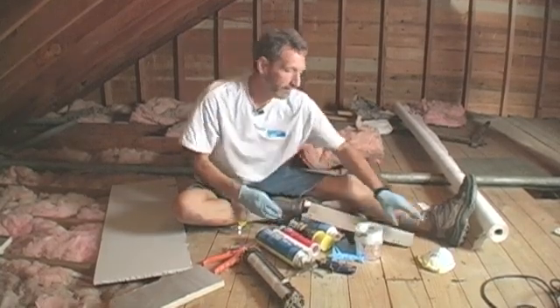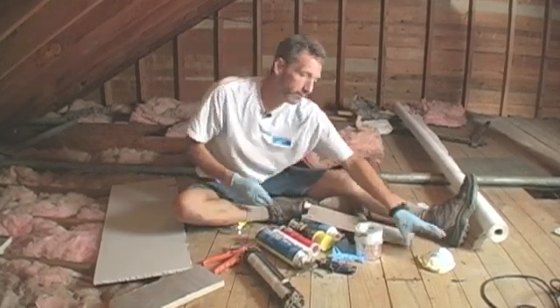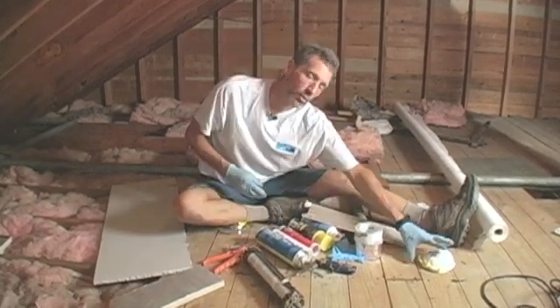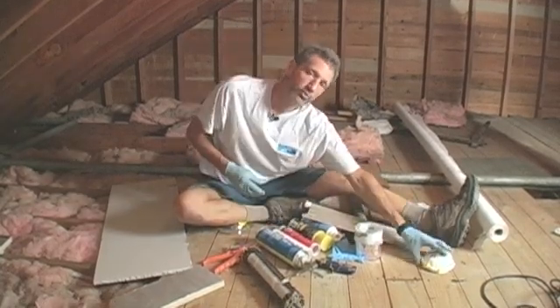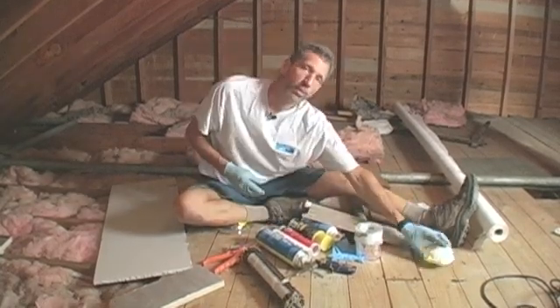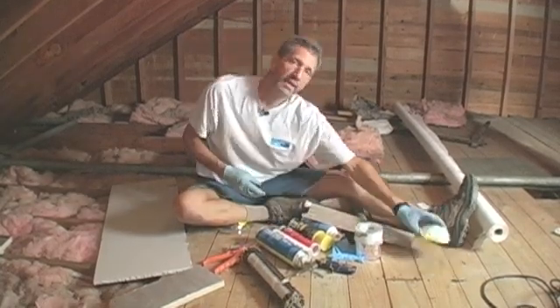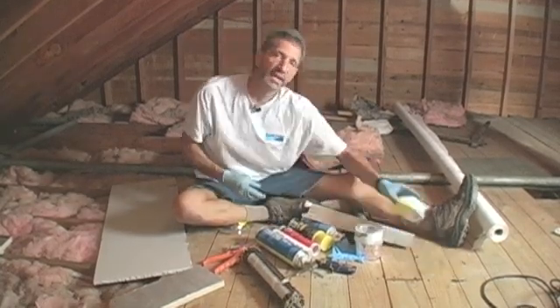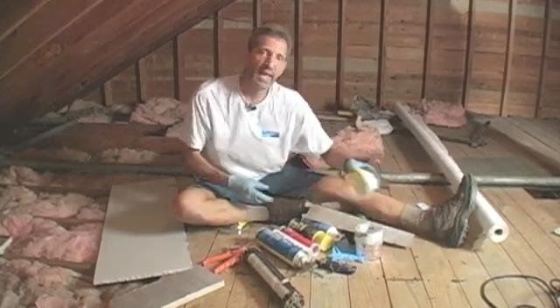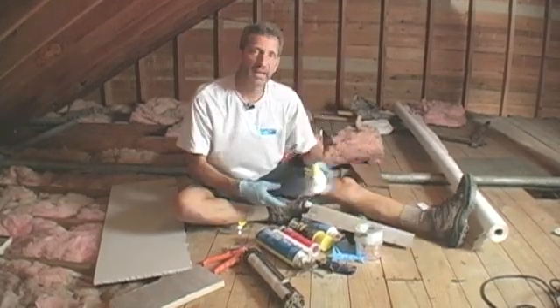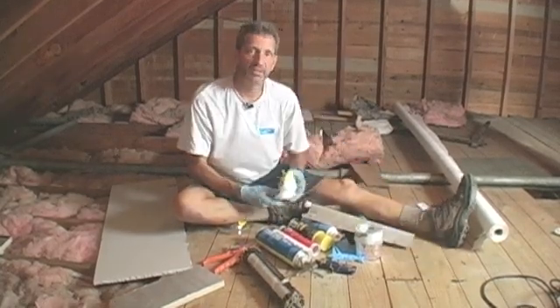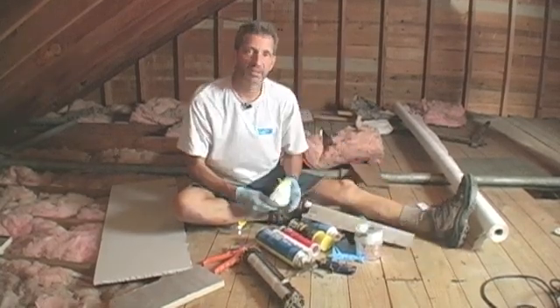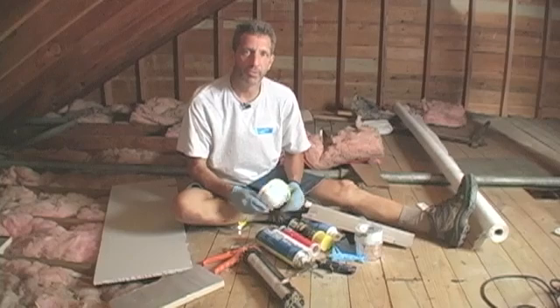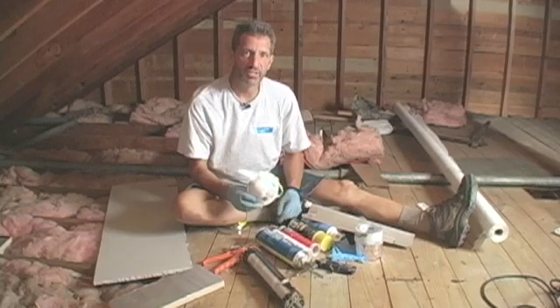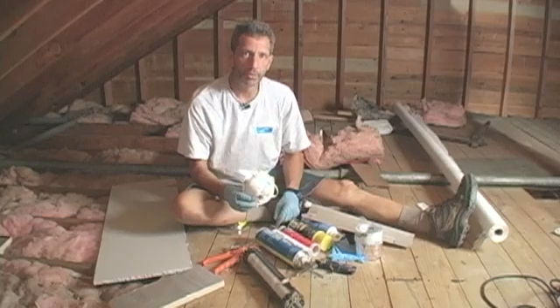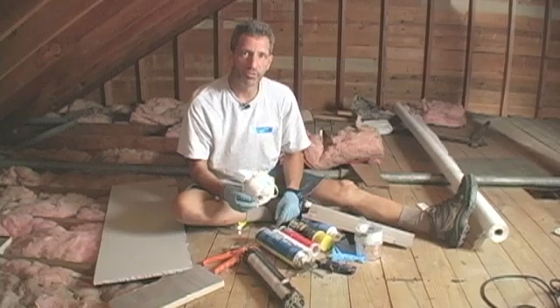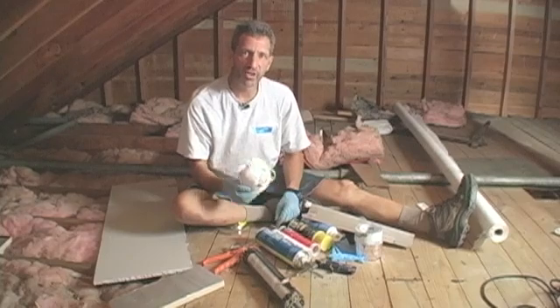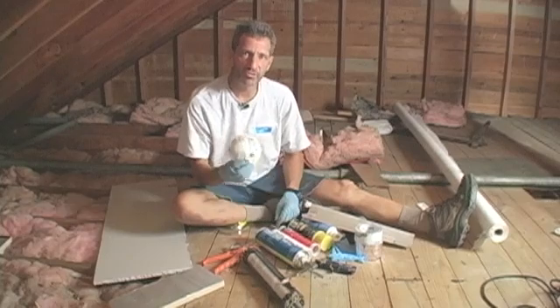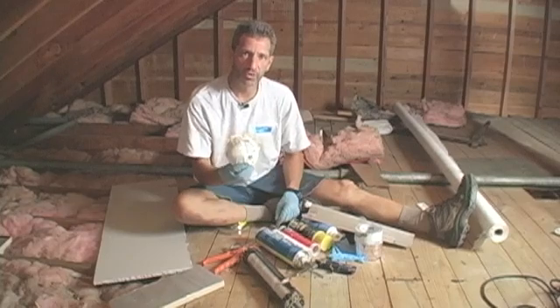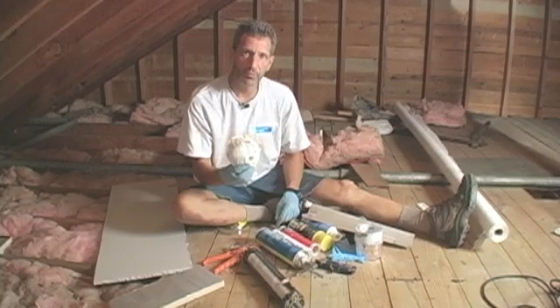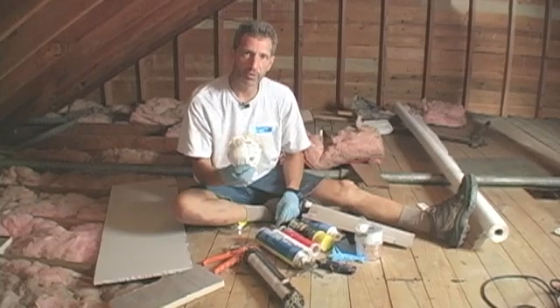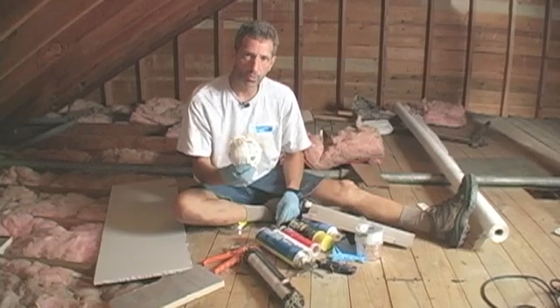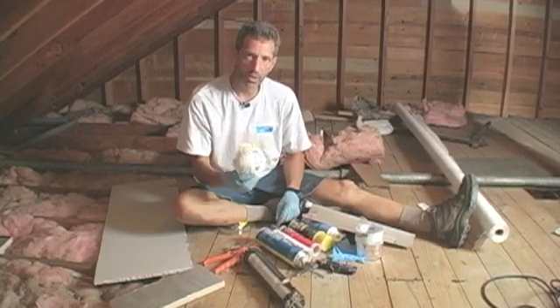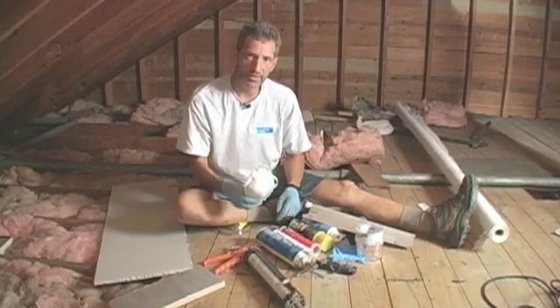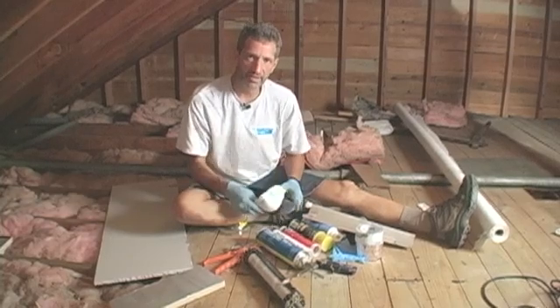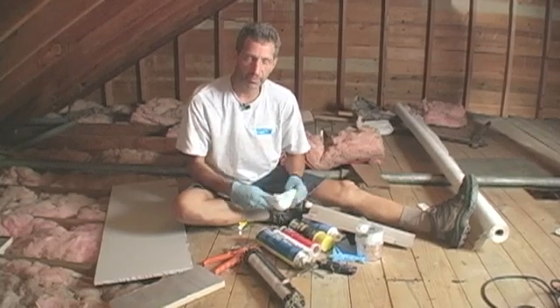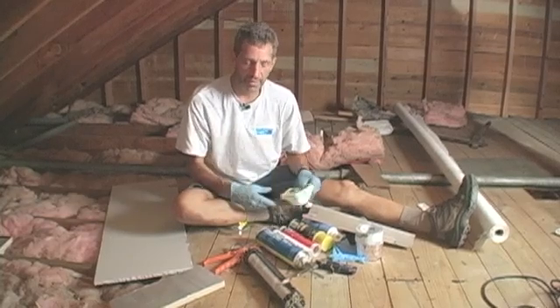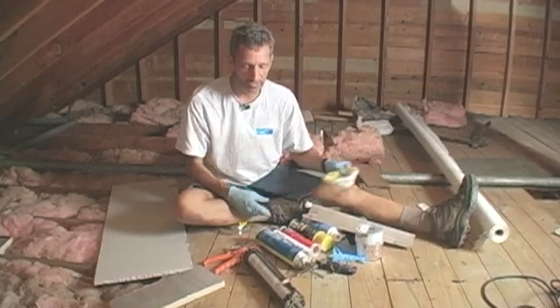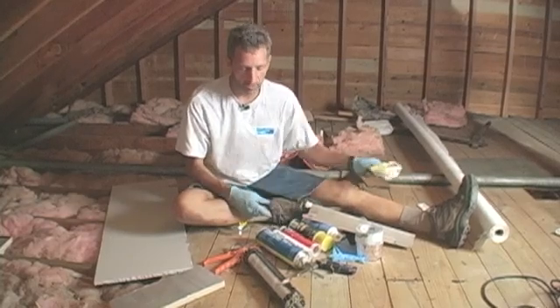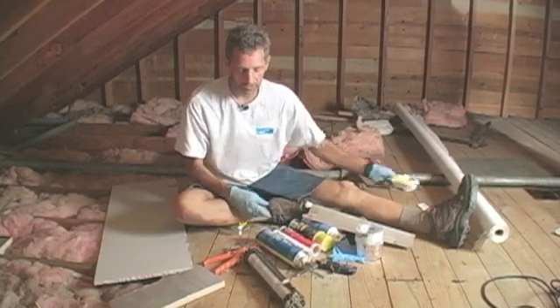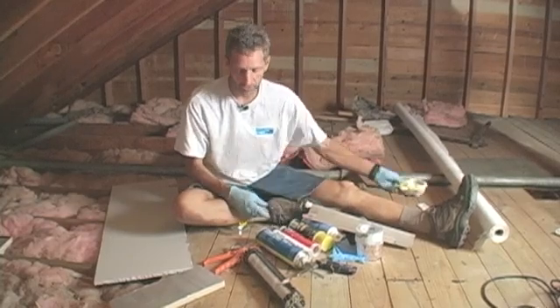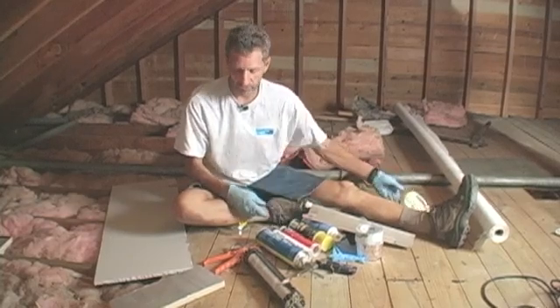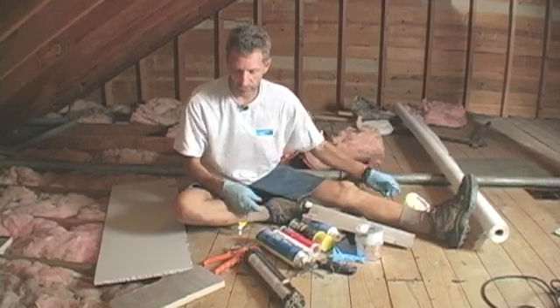Of course, working in an attic you're going to be dealing with dust, so a good quality dust mask is also useful.